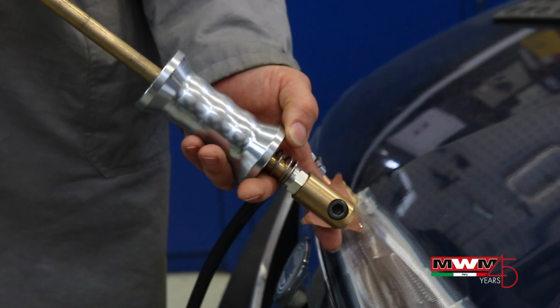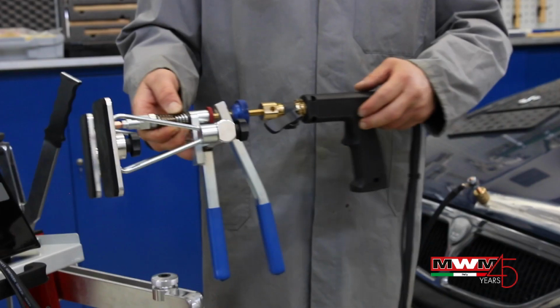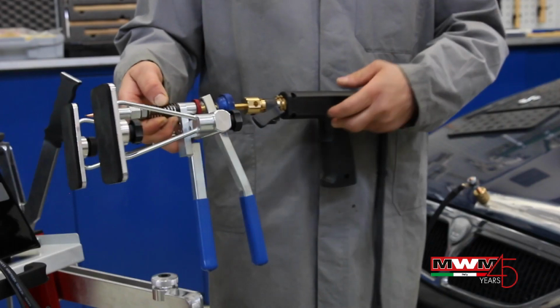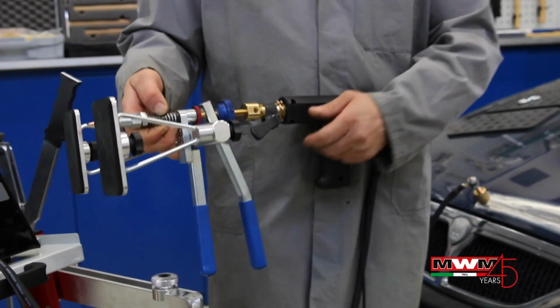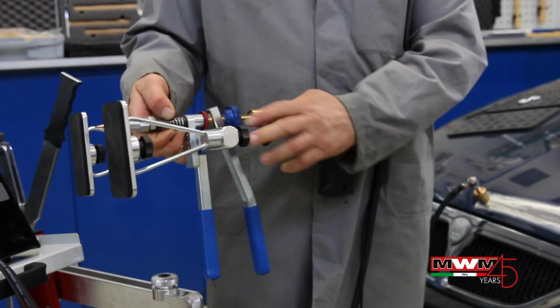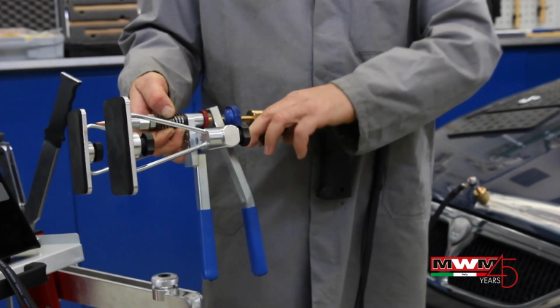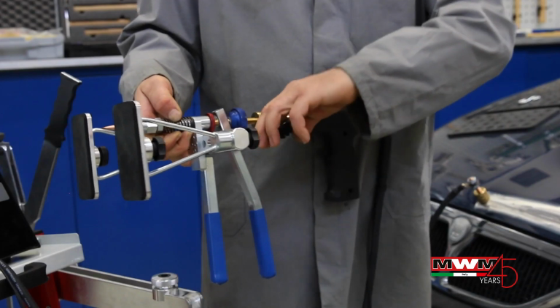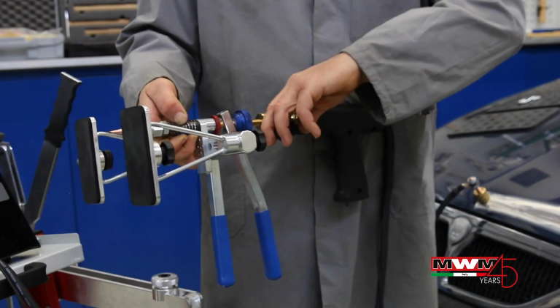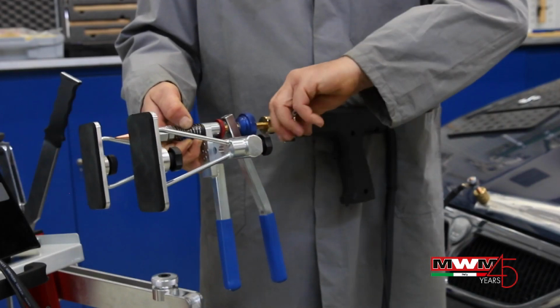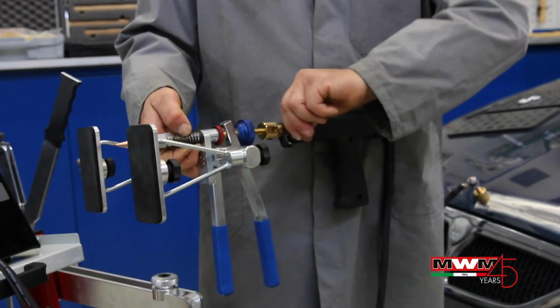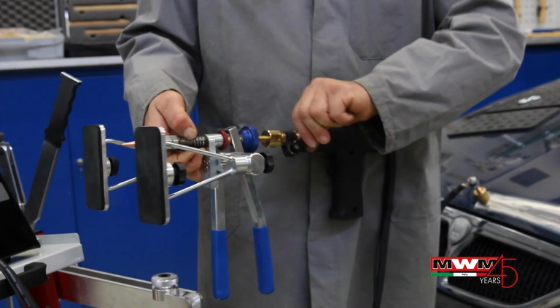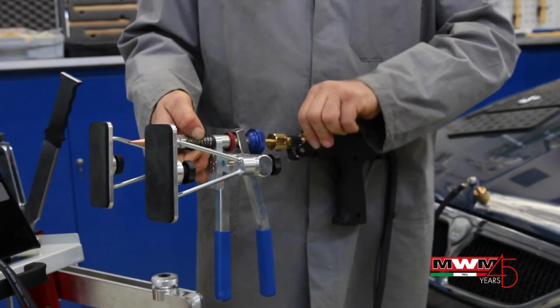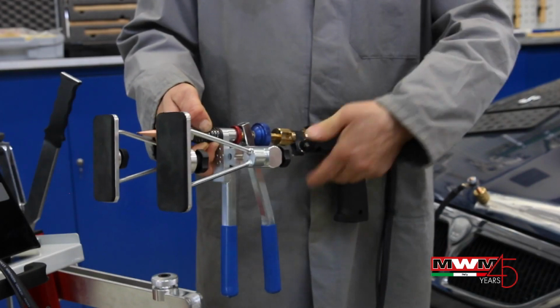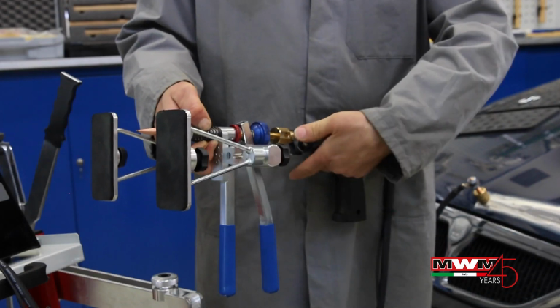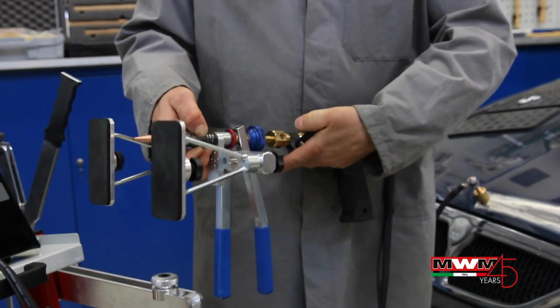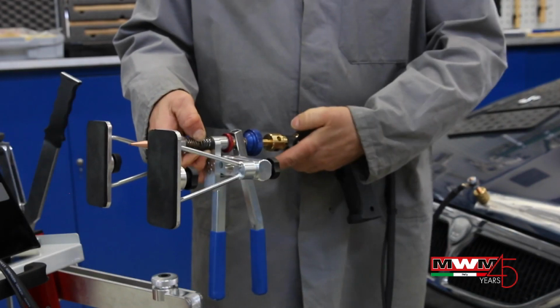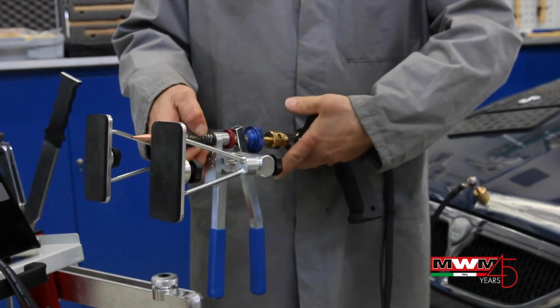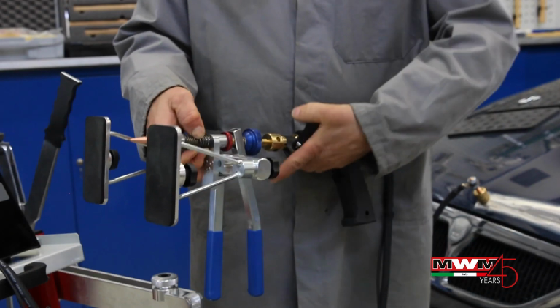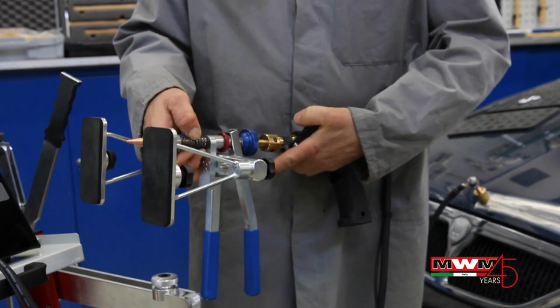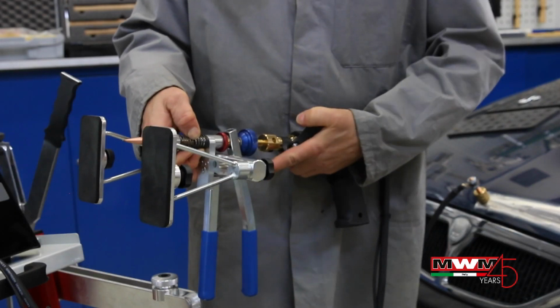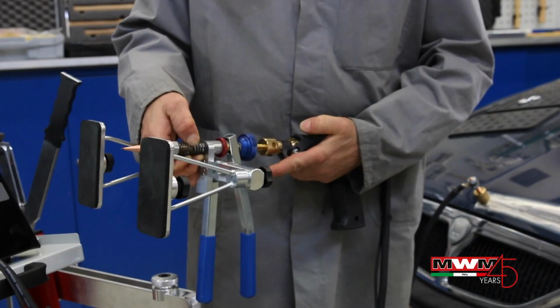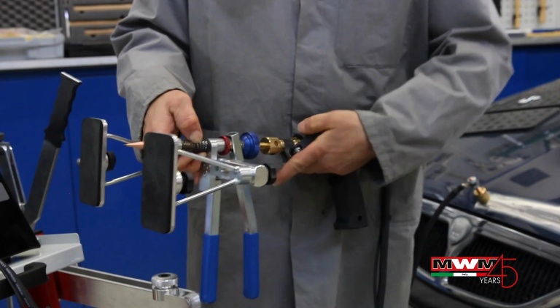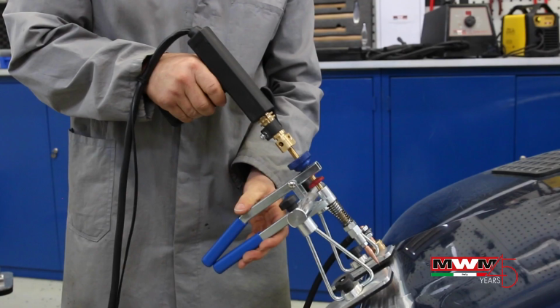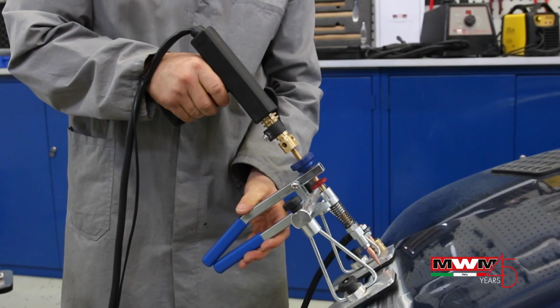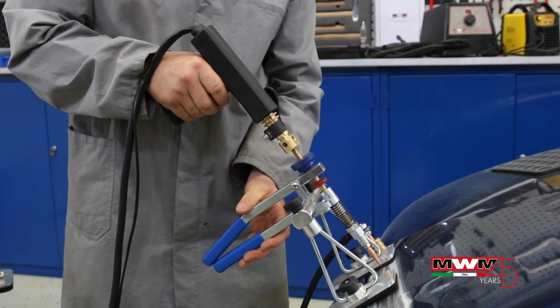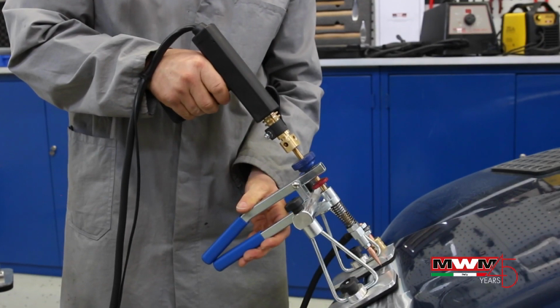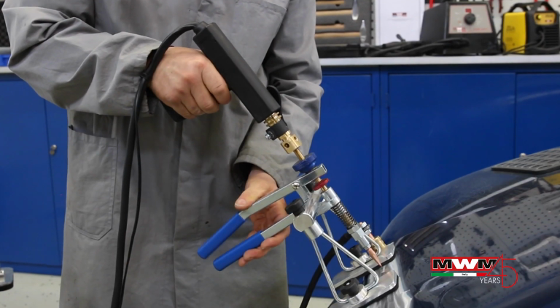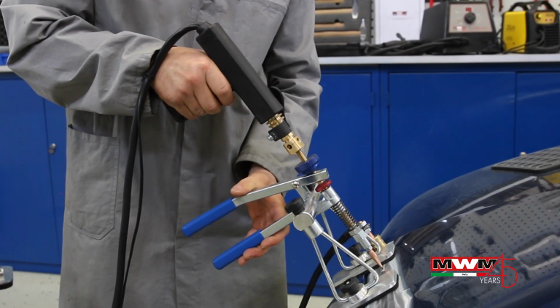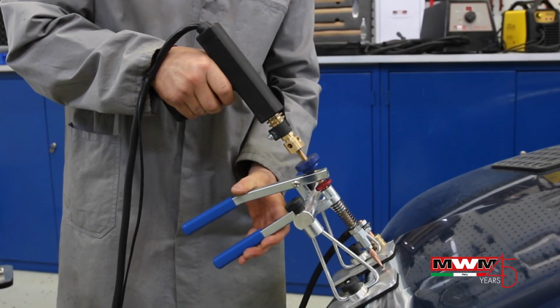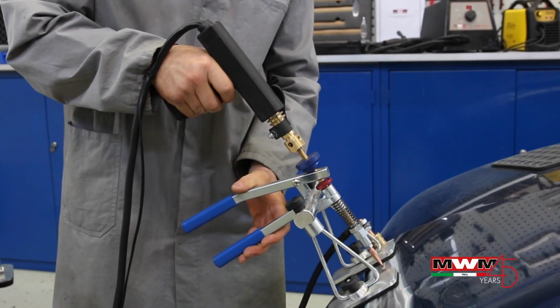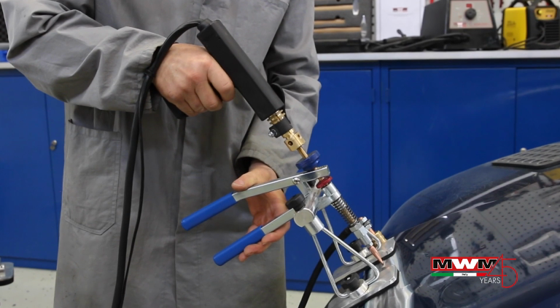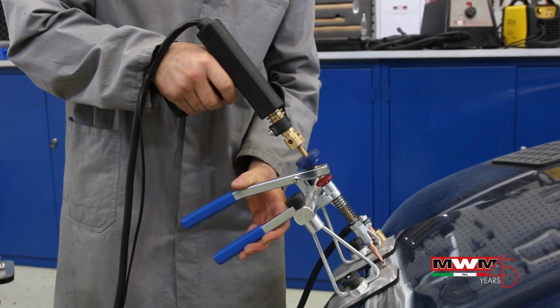Alternatively, use RapidSpot with pull system and point electrode.